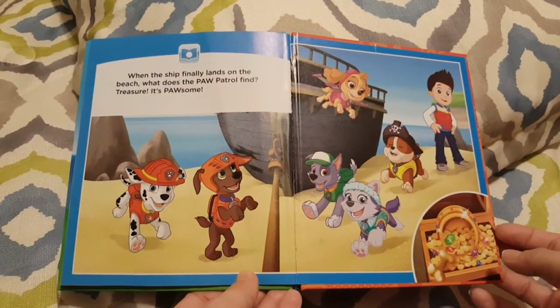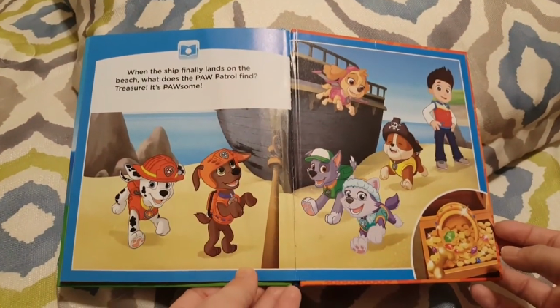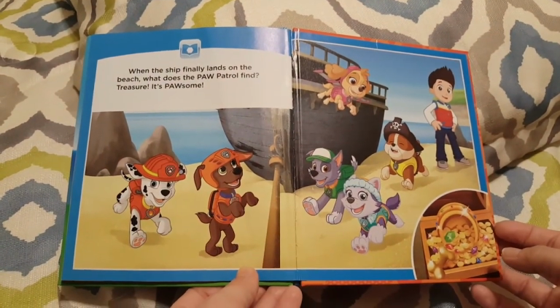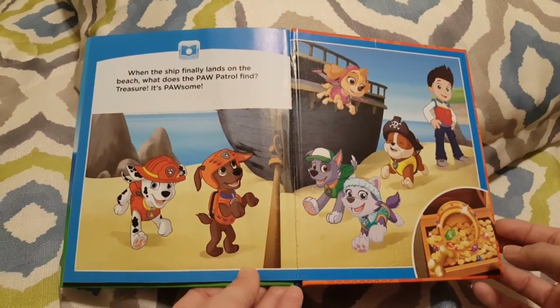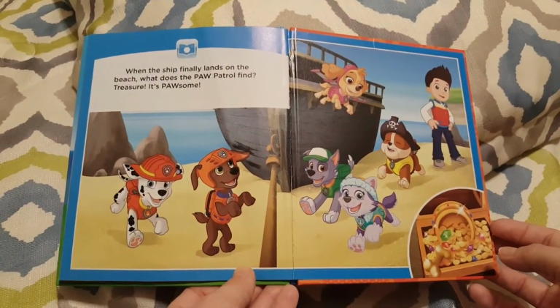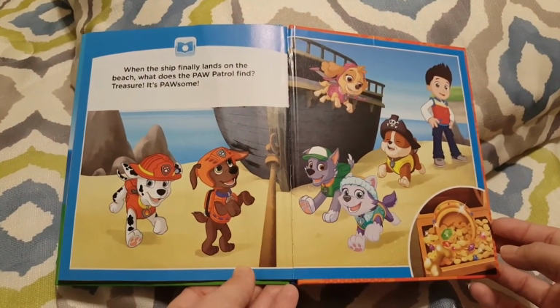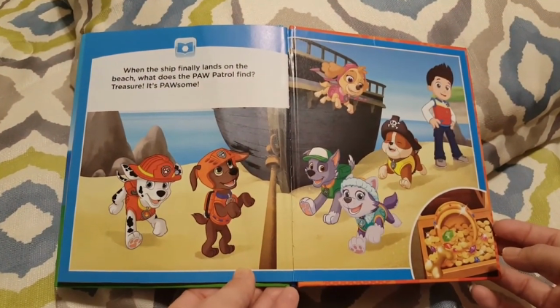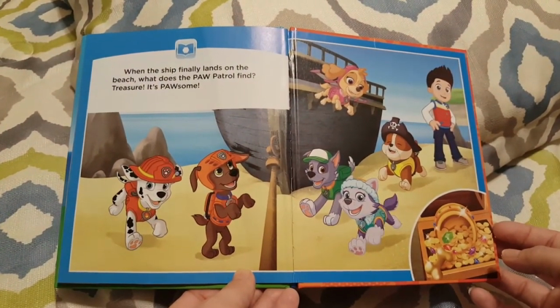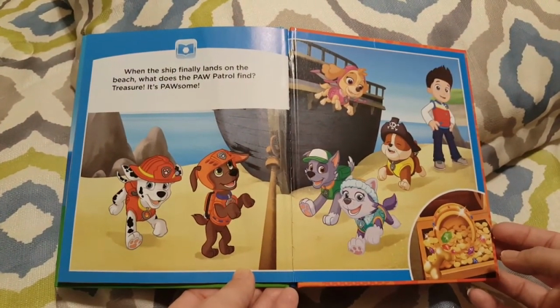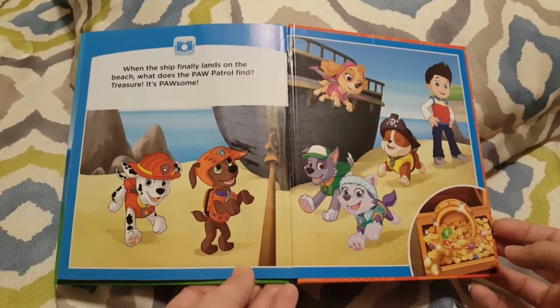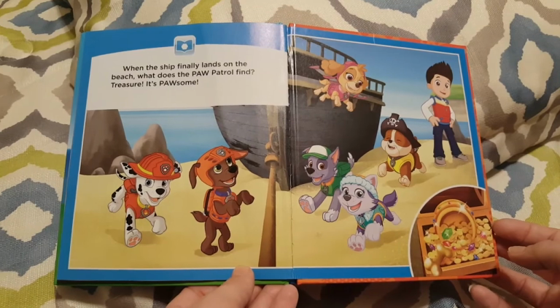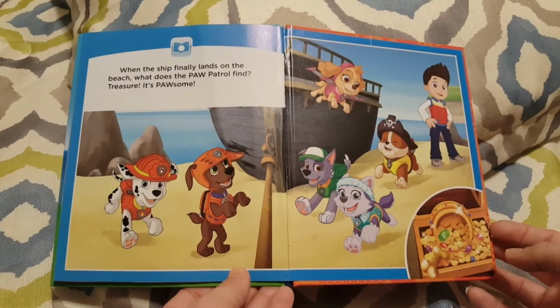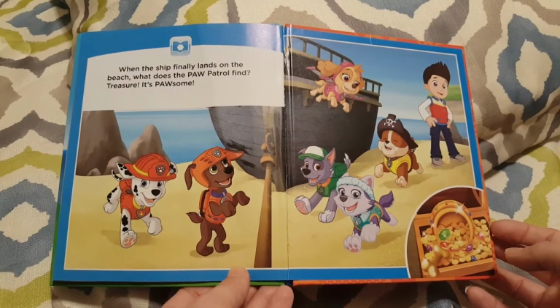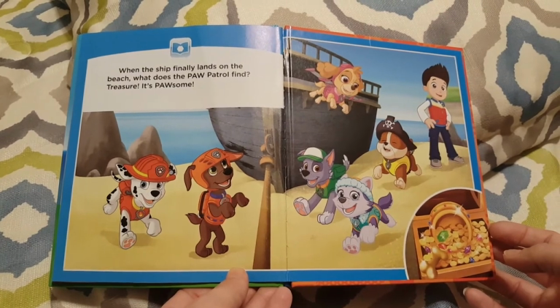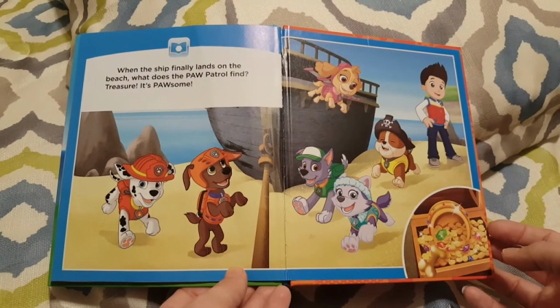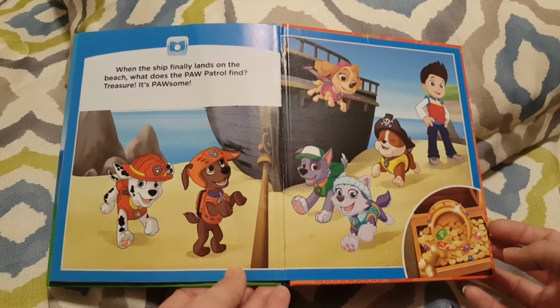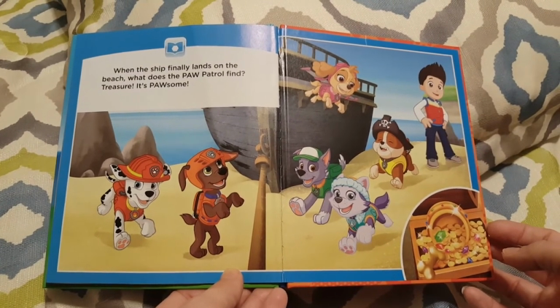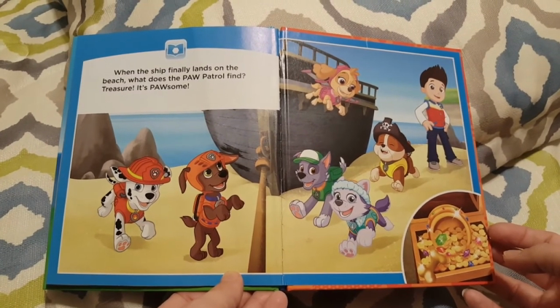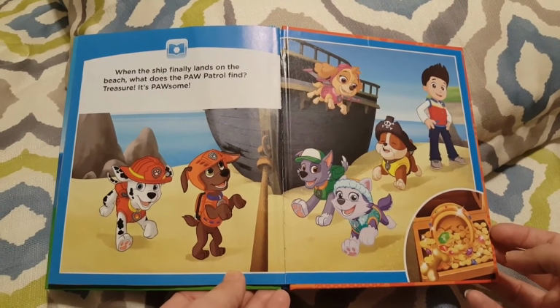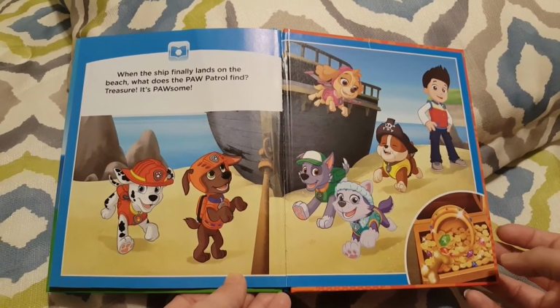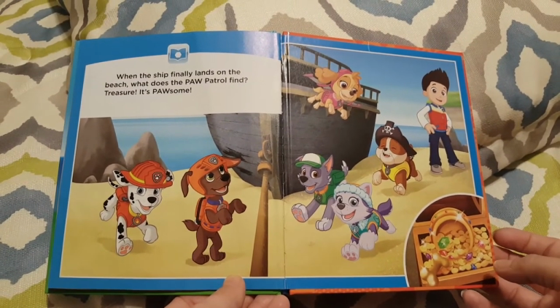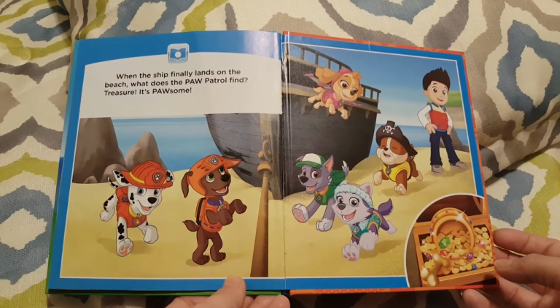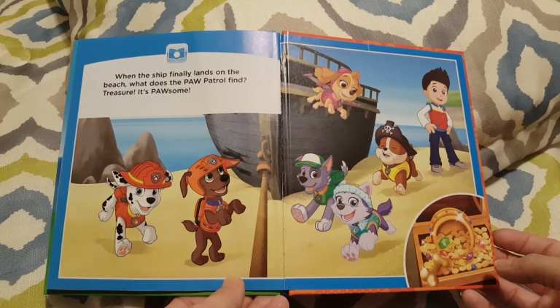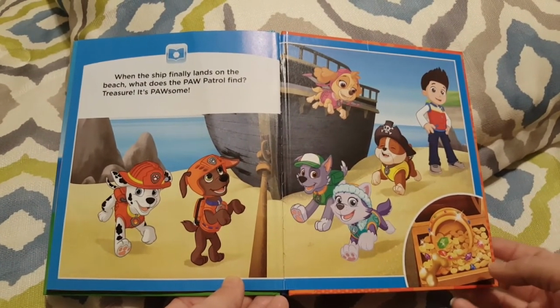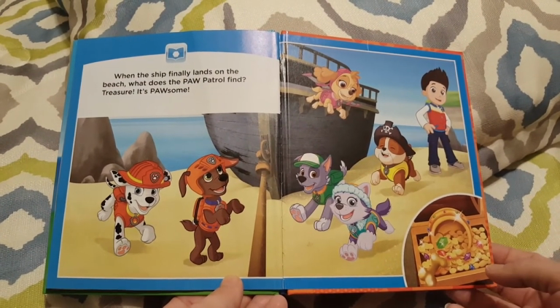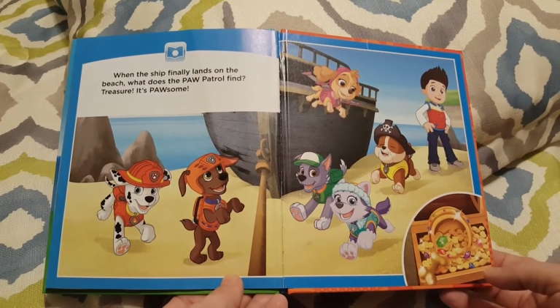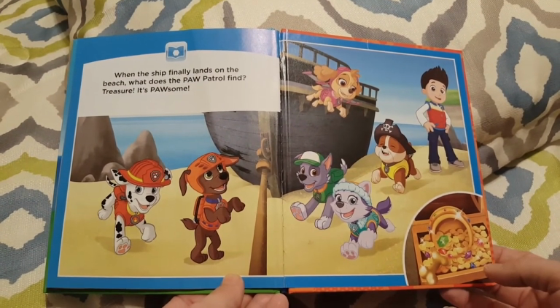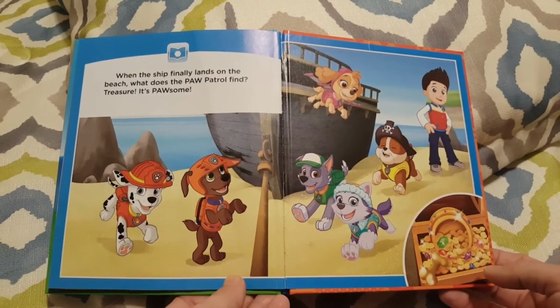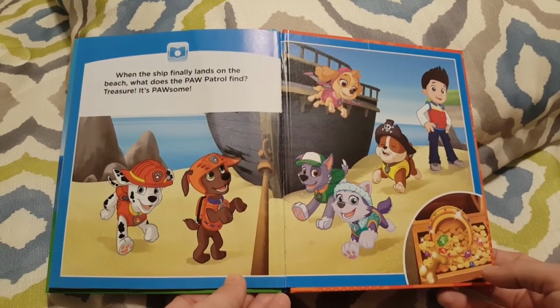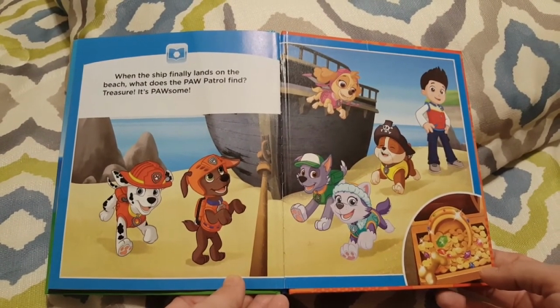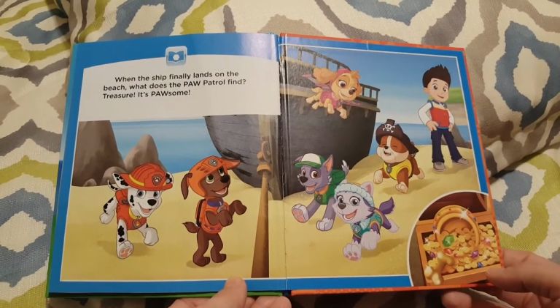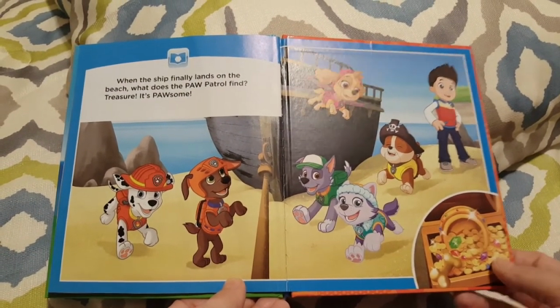Finally, when the ship lands on the beach, what does the Paw Patrol find? Treasure. It's Pawsome.